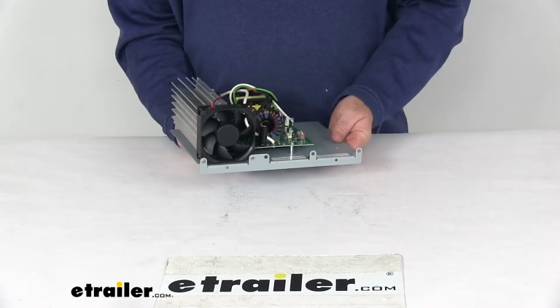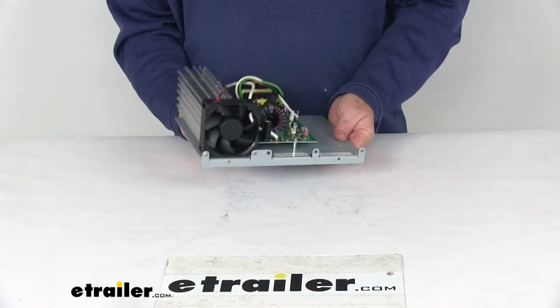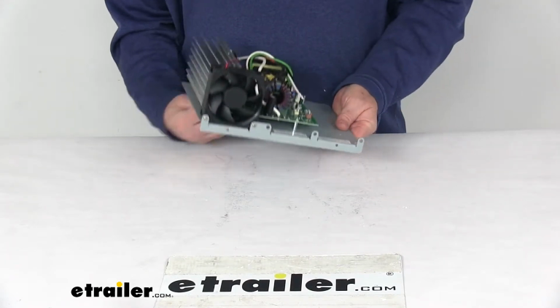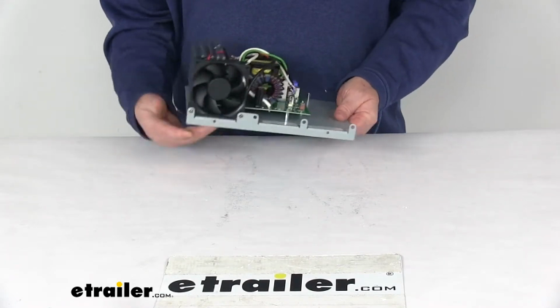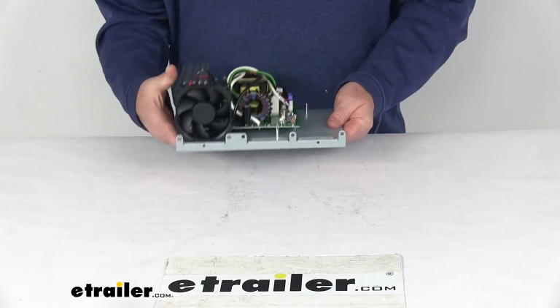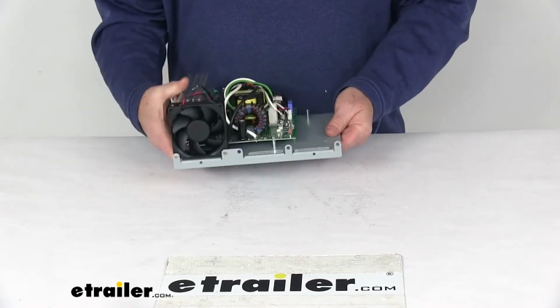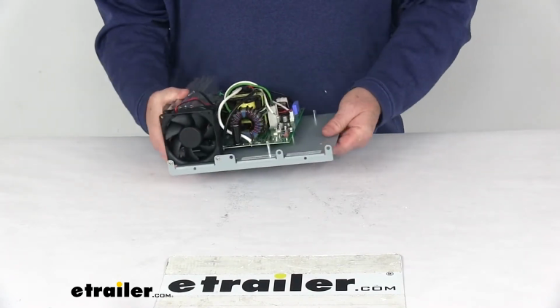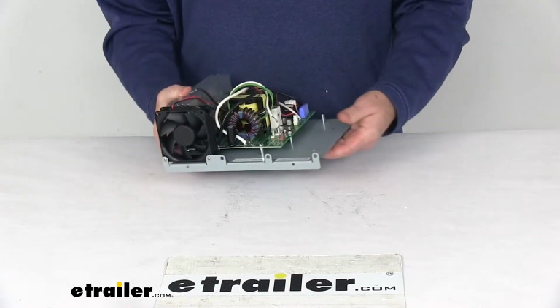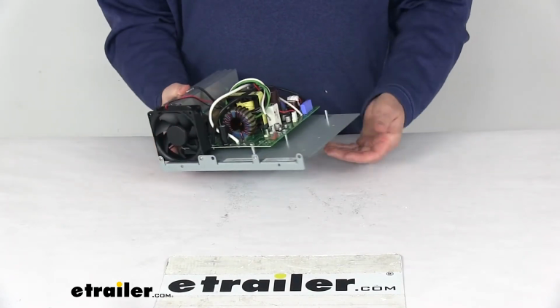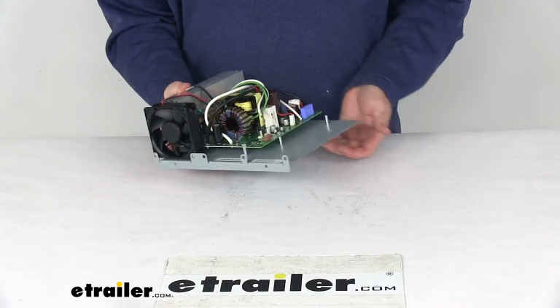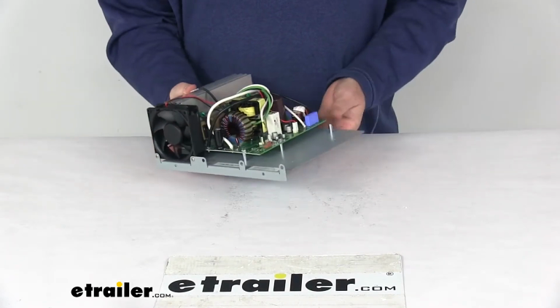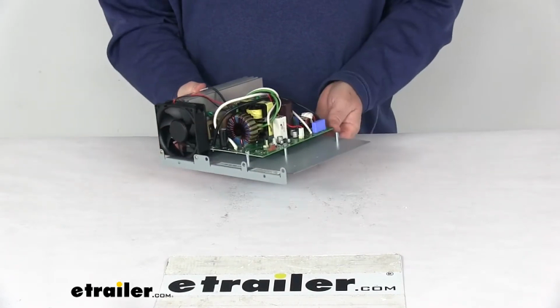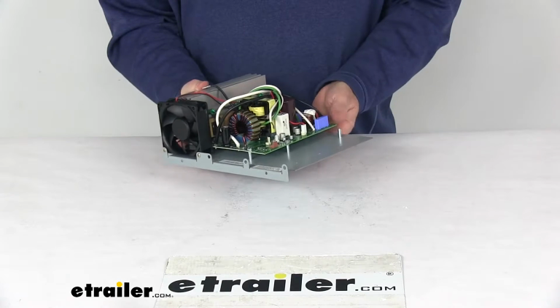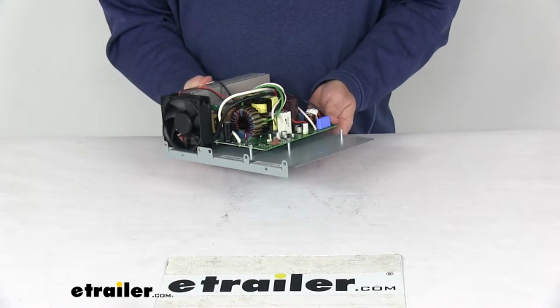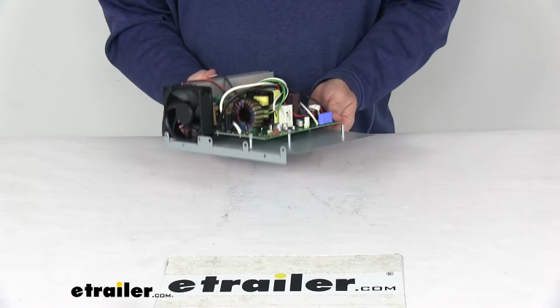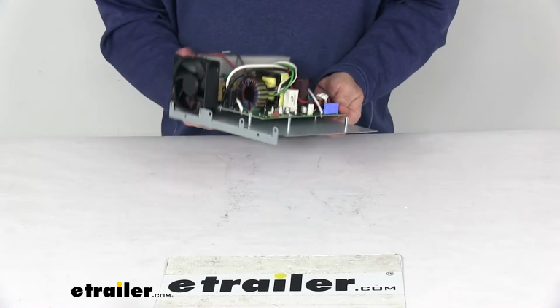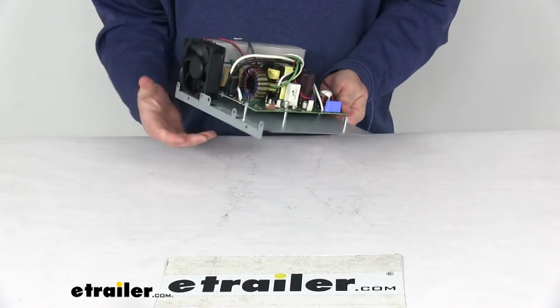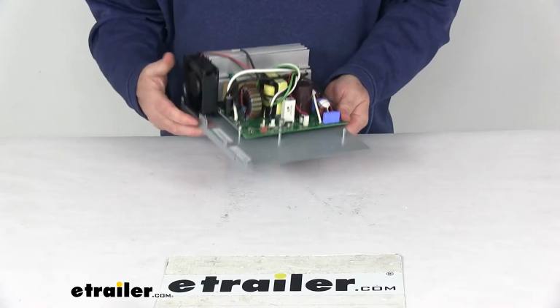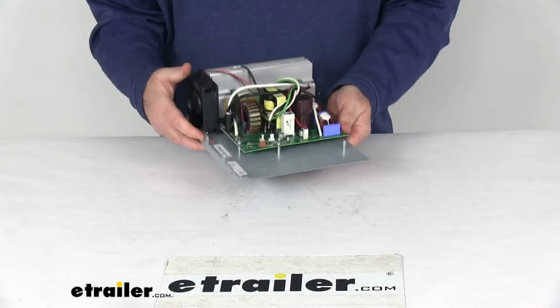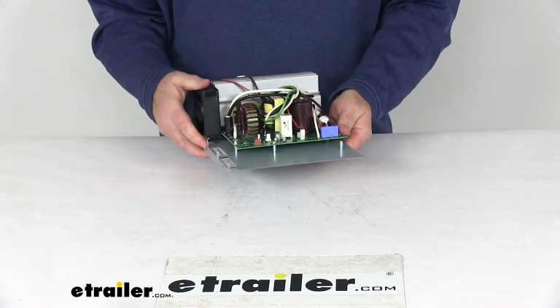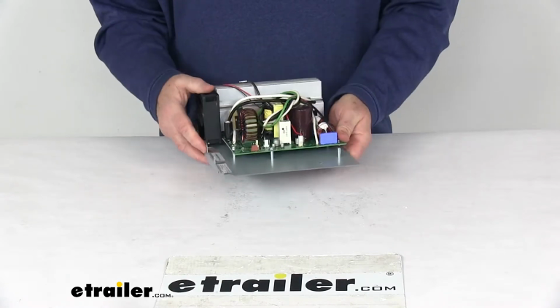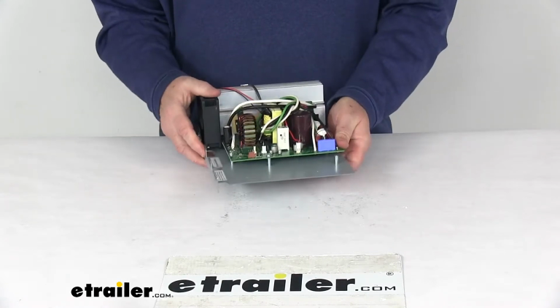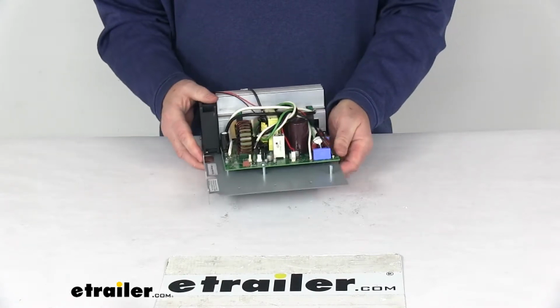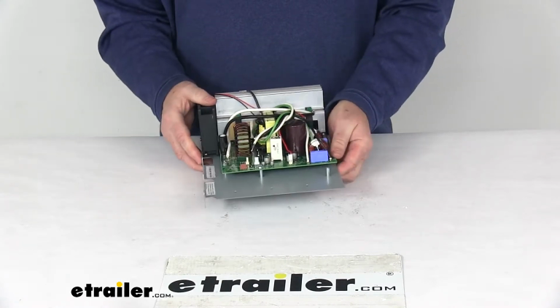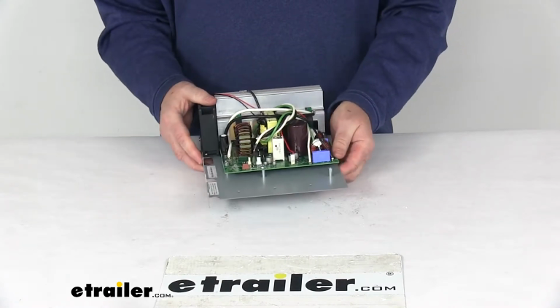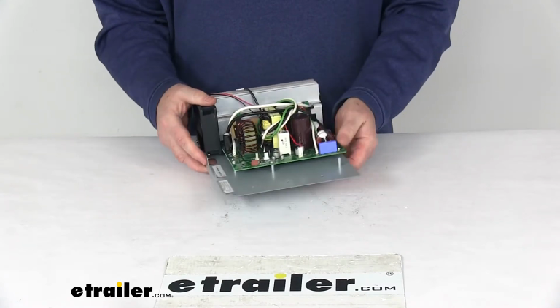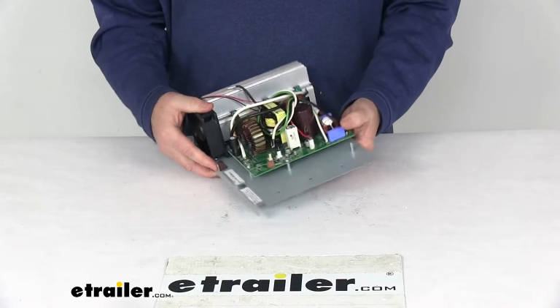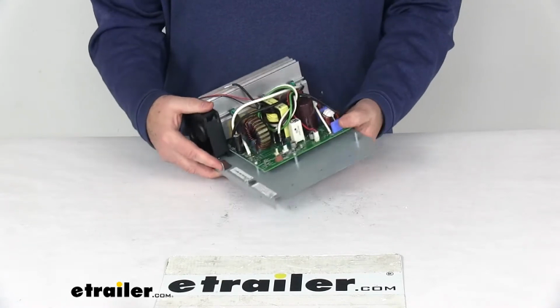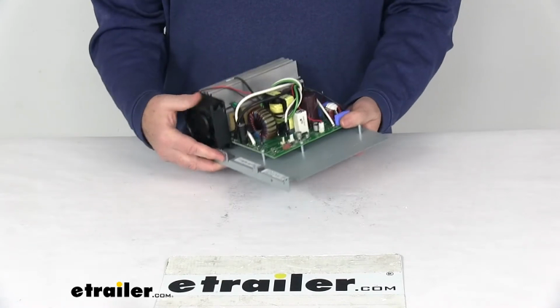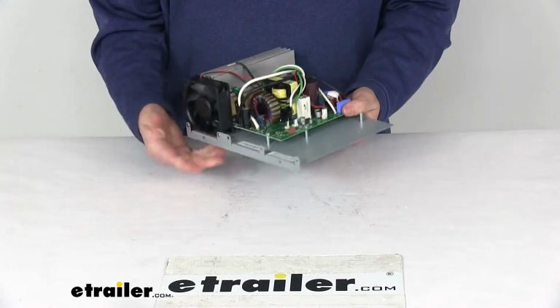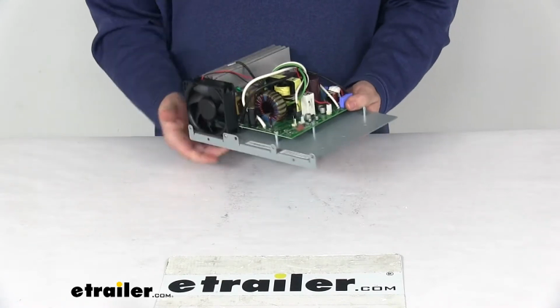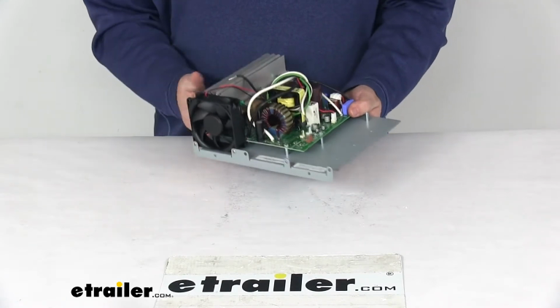This unit is GFCI protected, which helps prevent ground fault interruption, and it is UL listed.